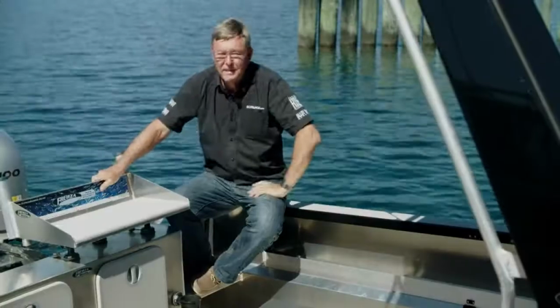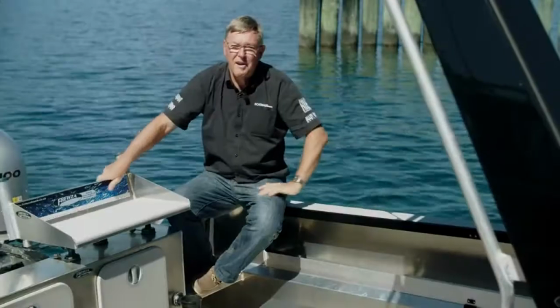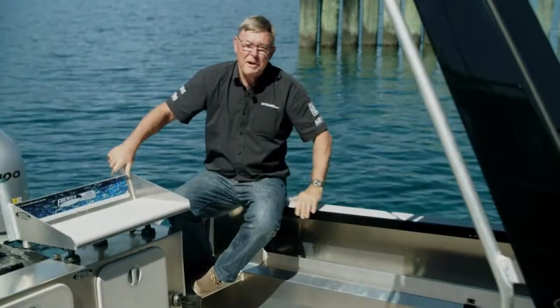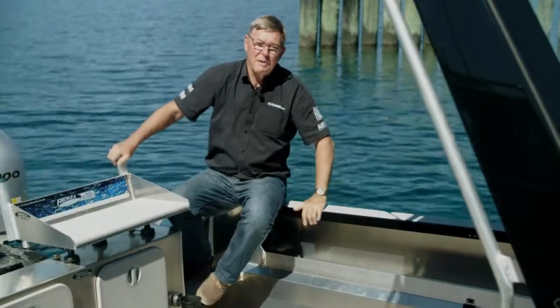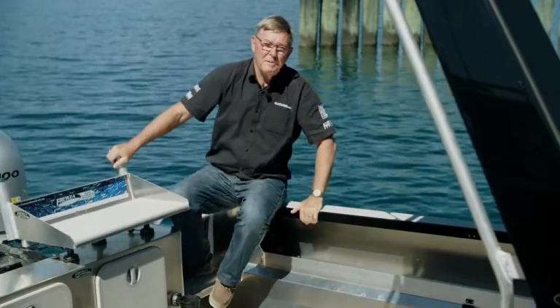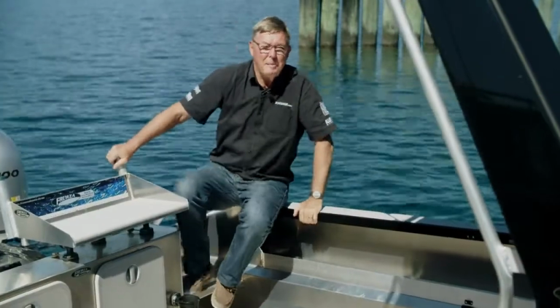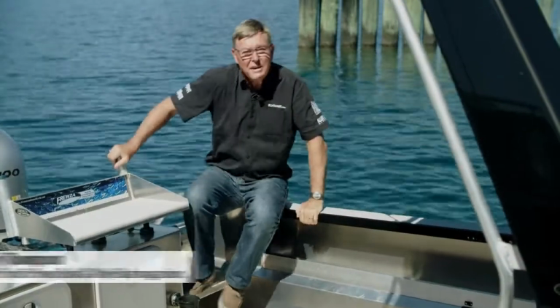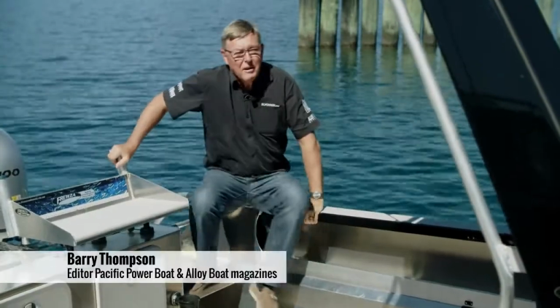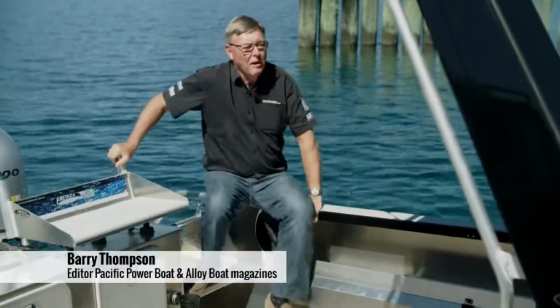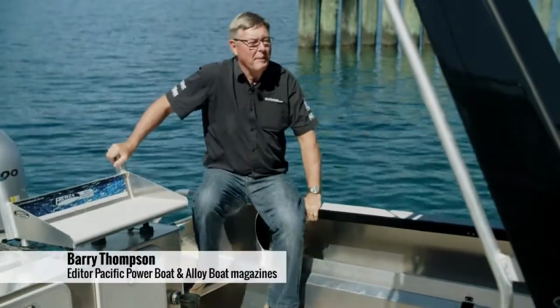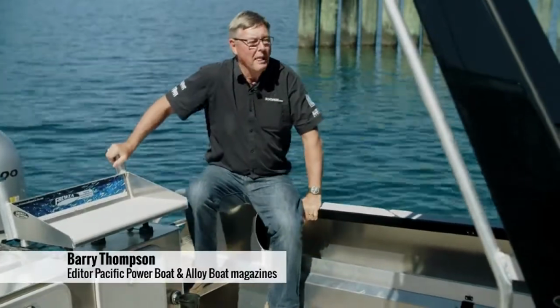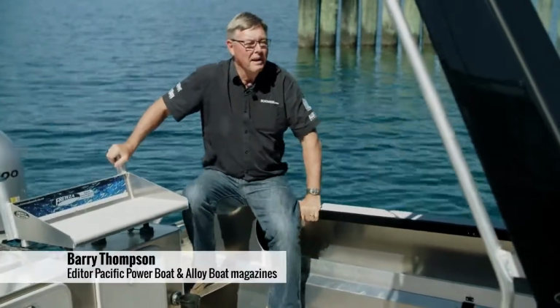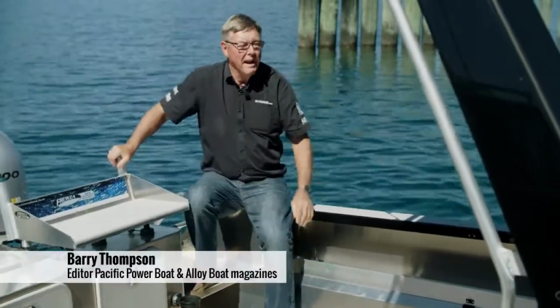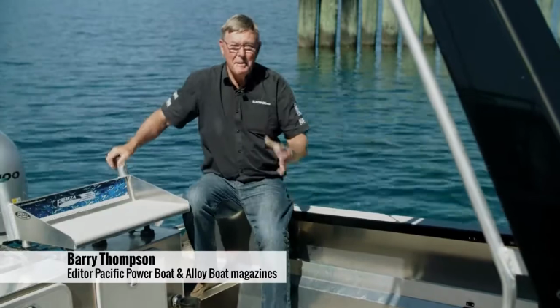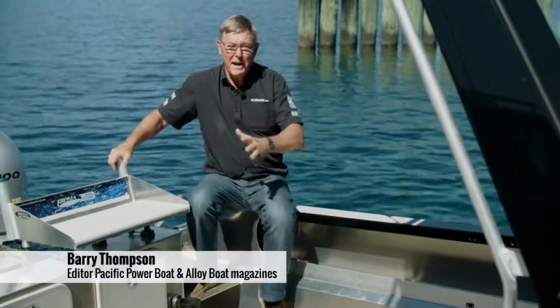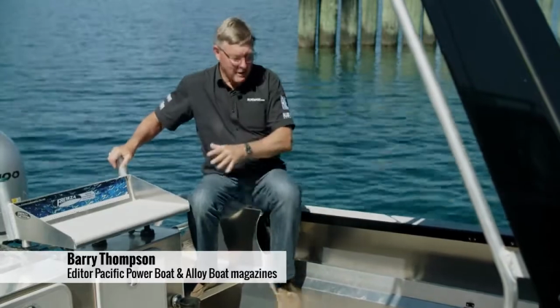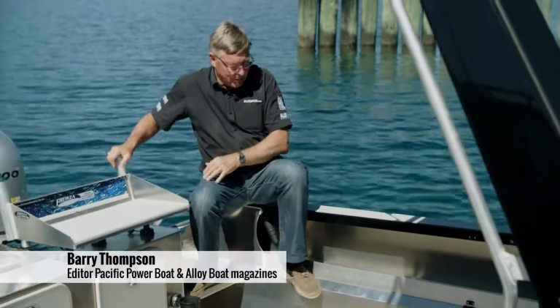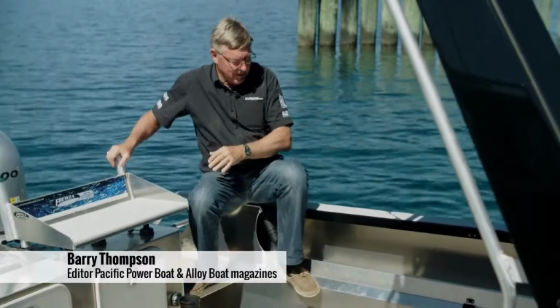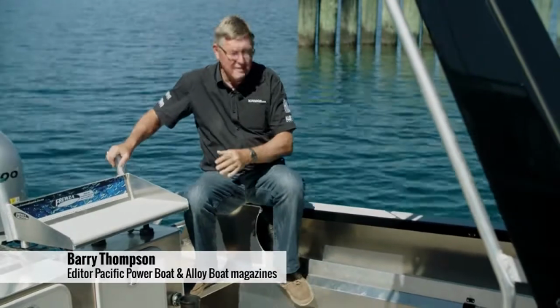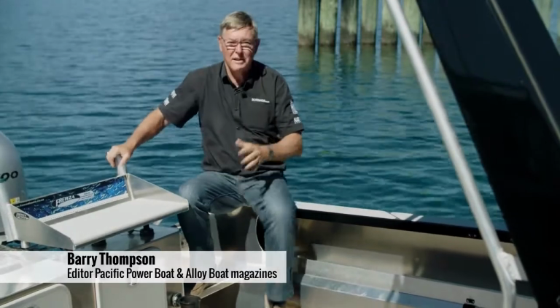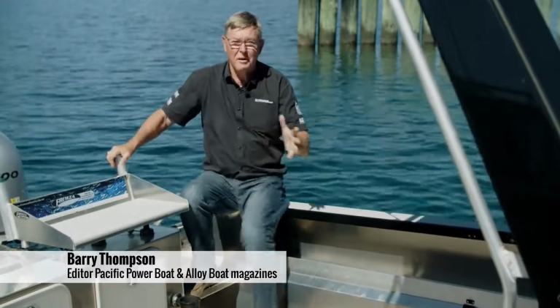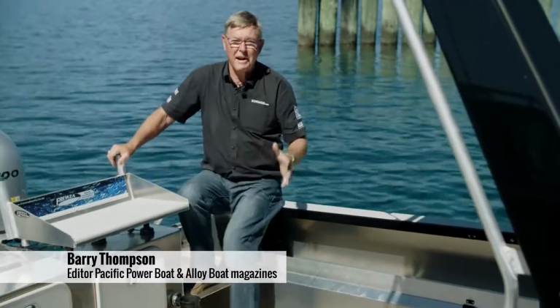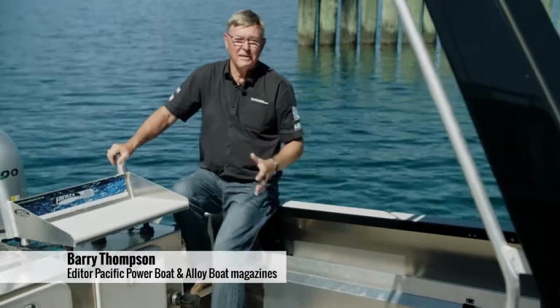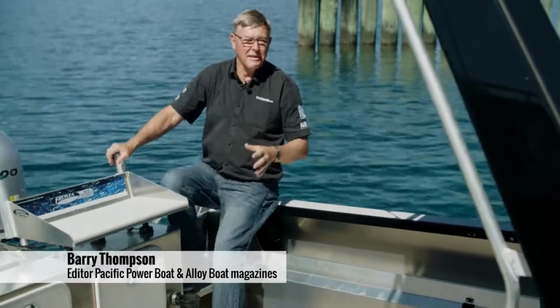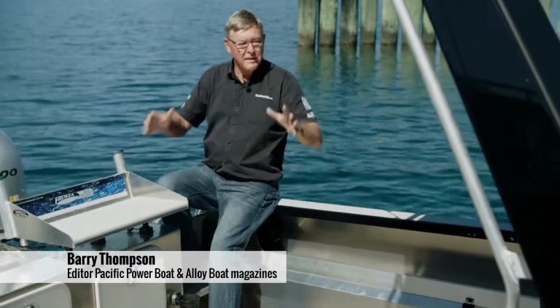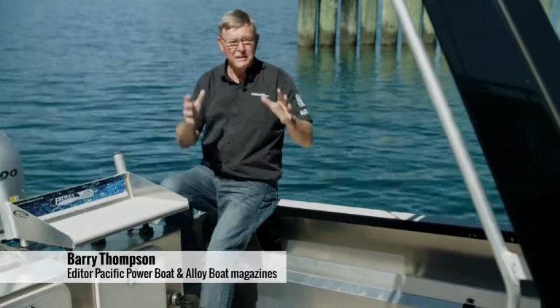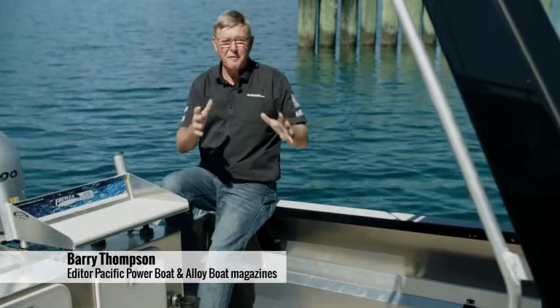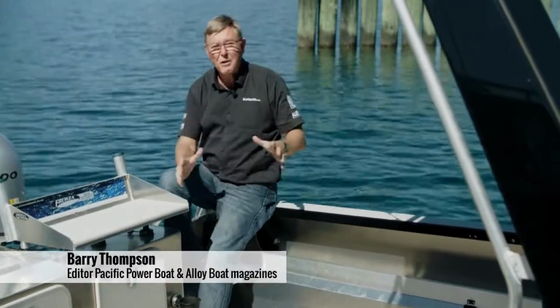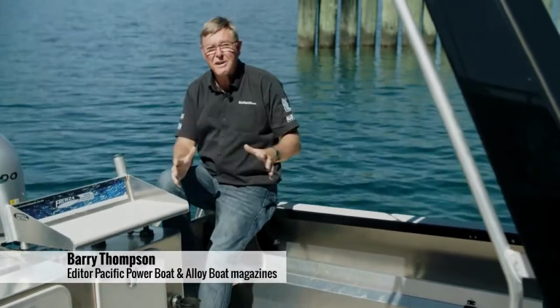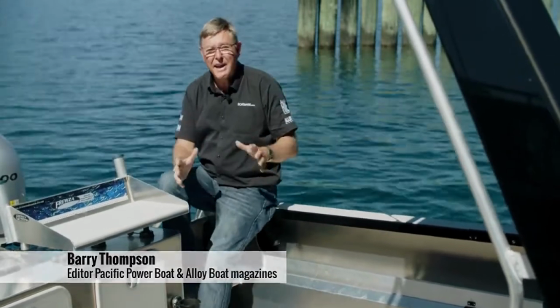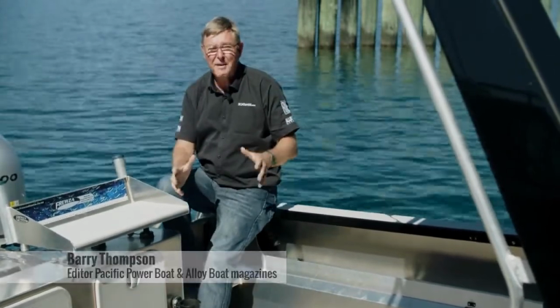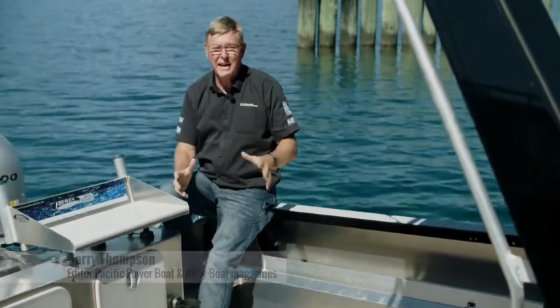Hi, Barry Thompson, boatmags.com. Aluminium hardtops, there's a lot around. This is the Frusa F18.